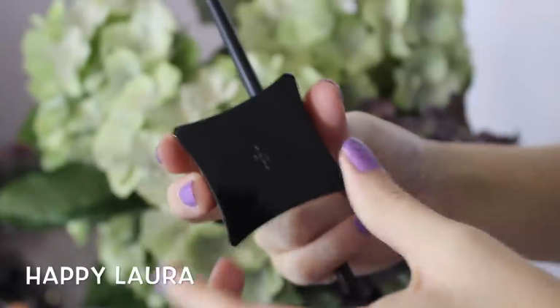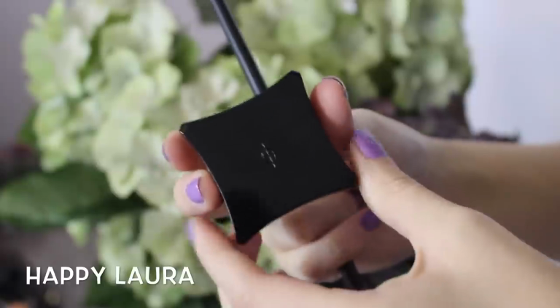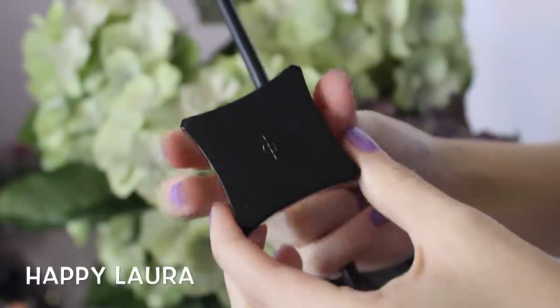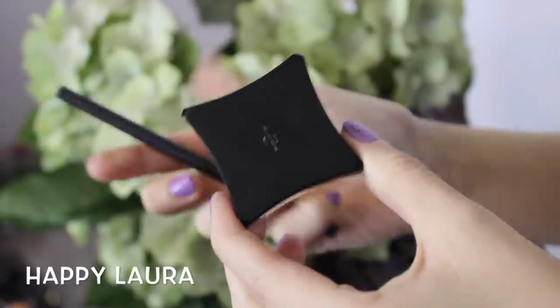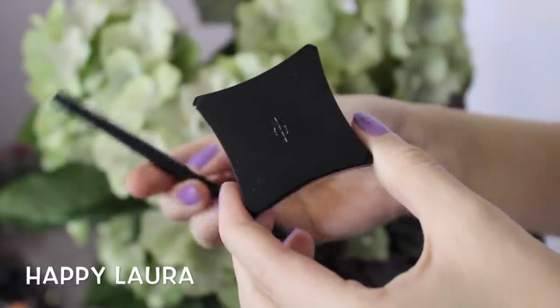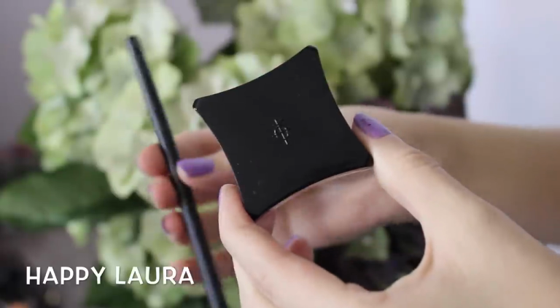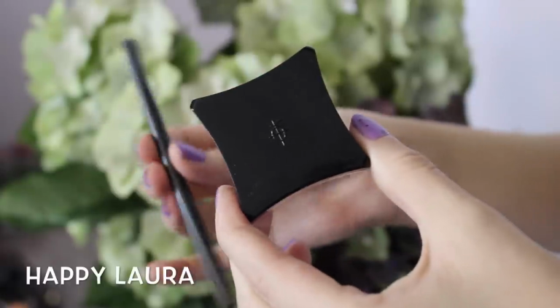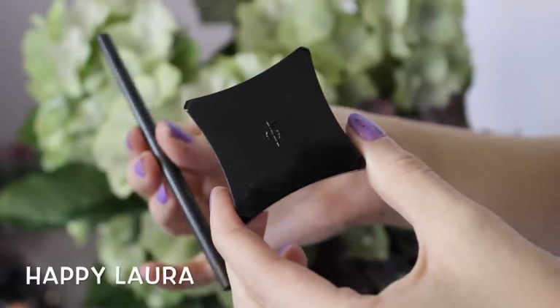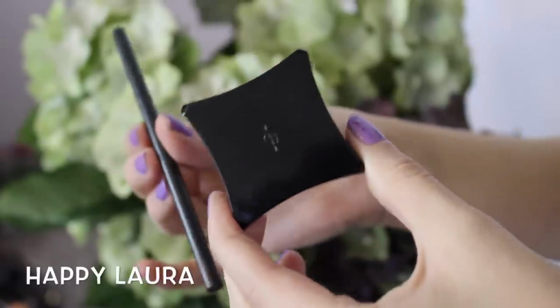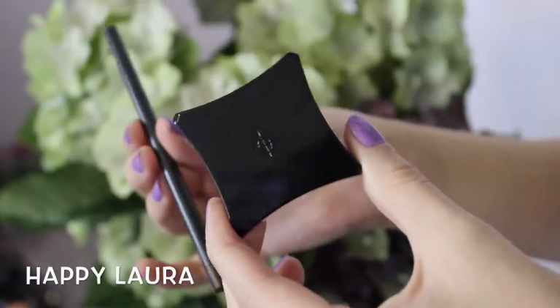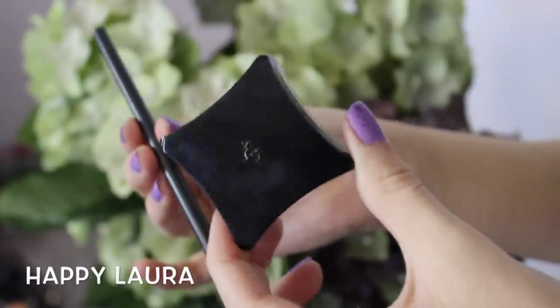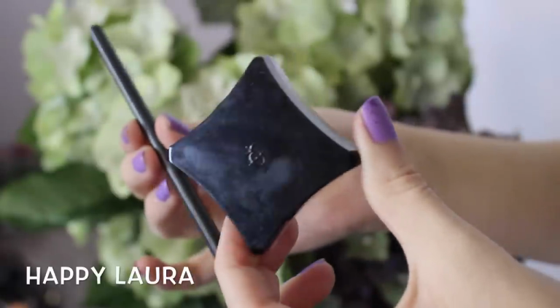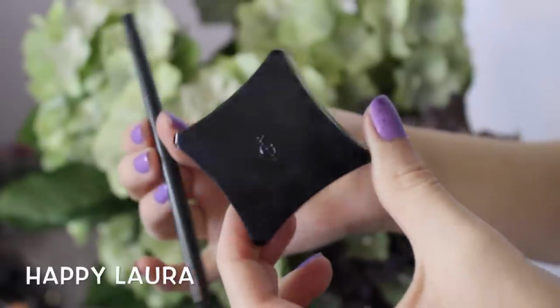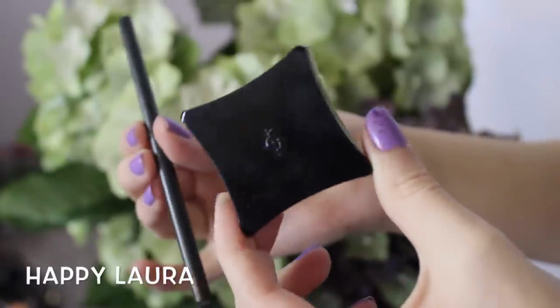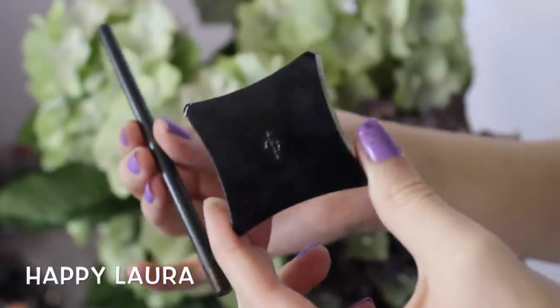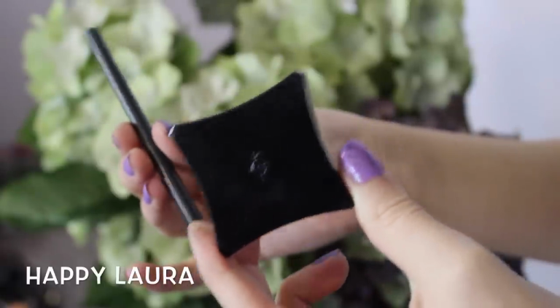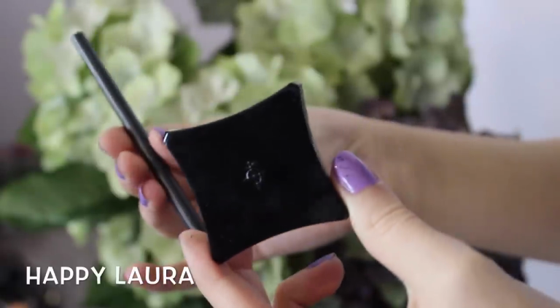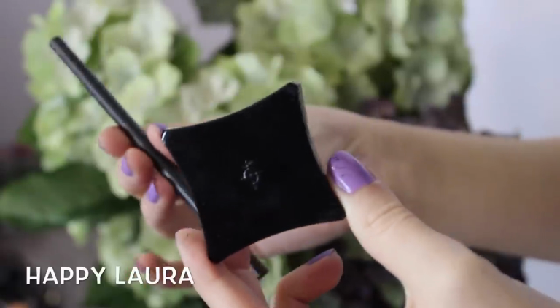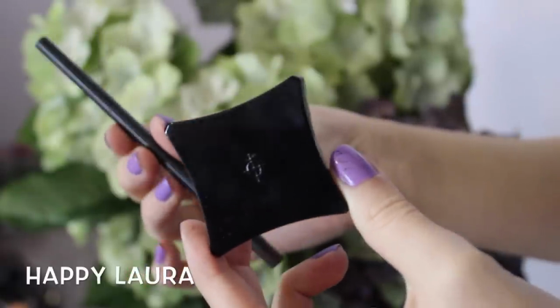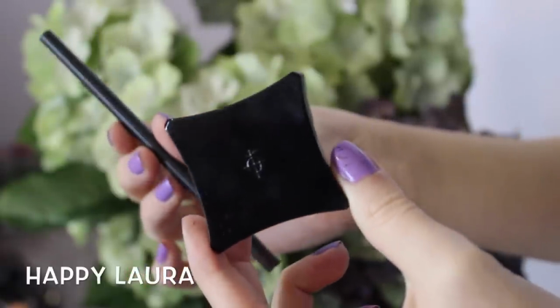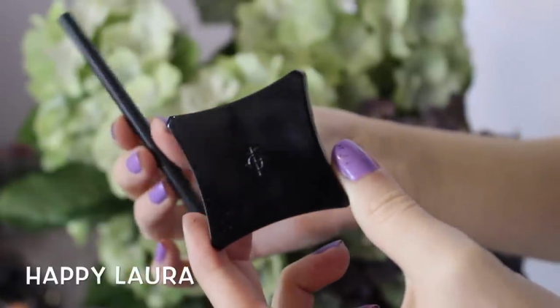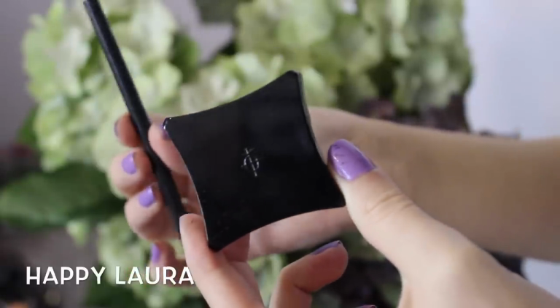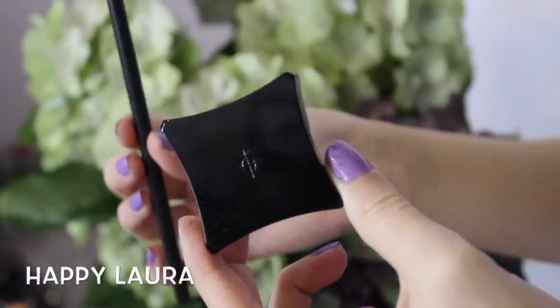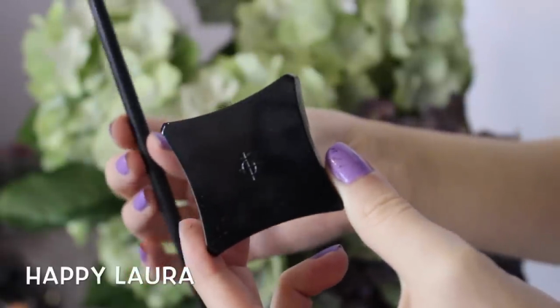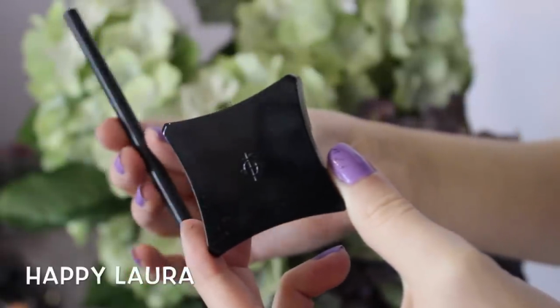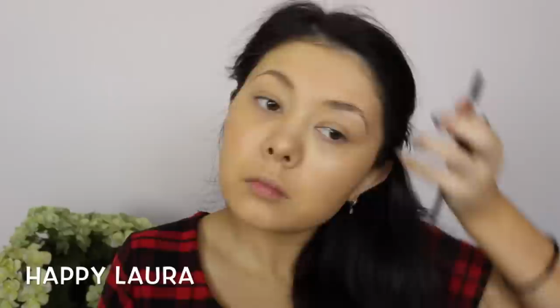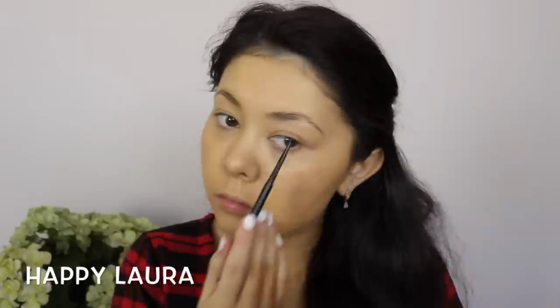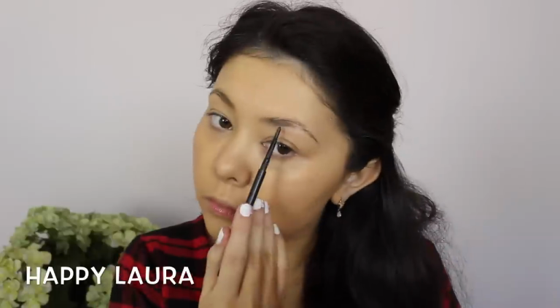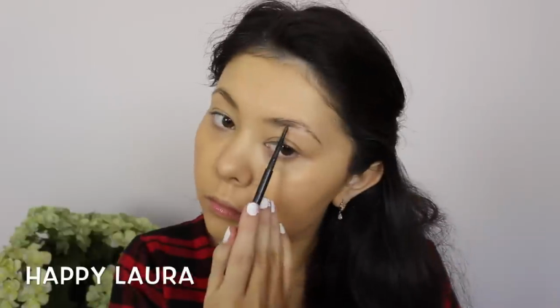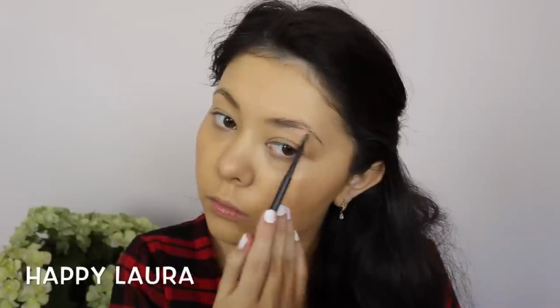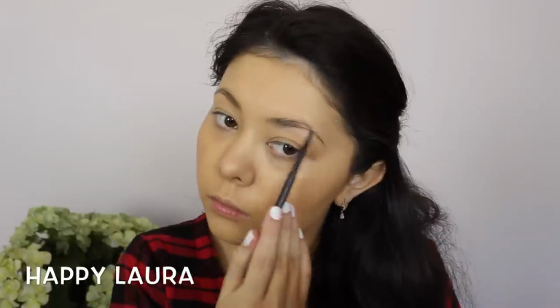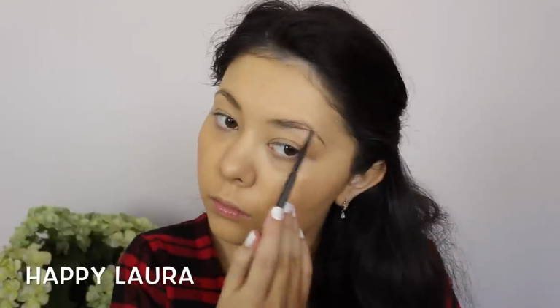Now I'm just going to be doing my normal brow routine. I have filmed this before, so I will just link that down below.